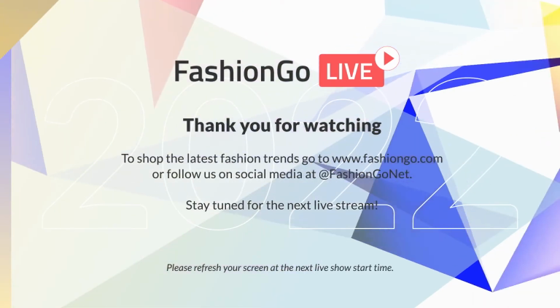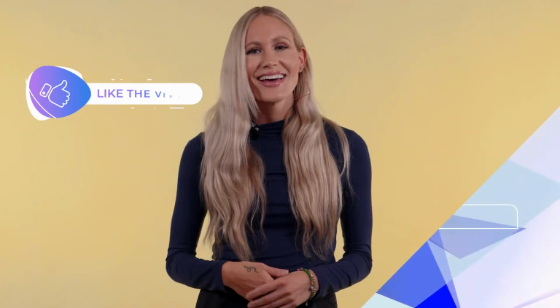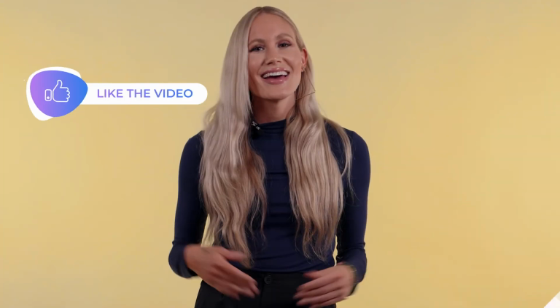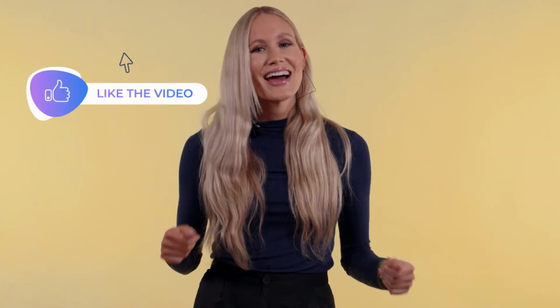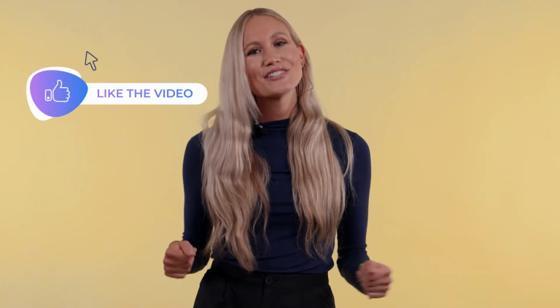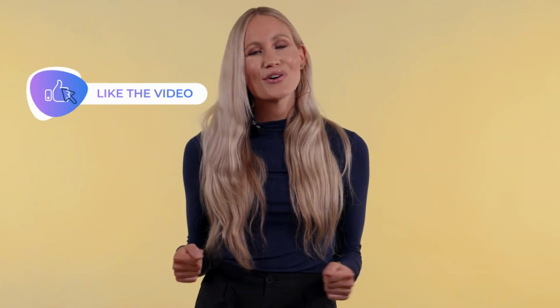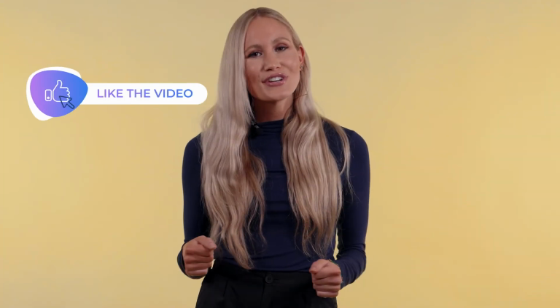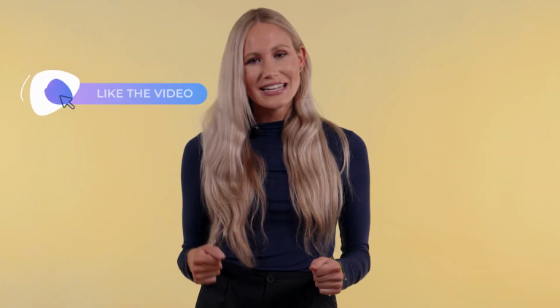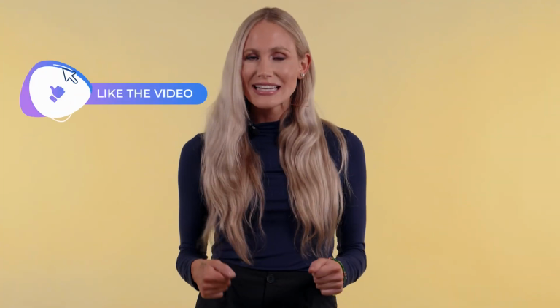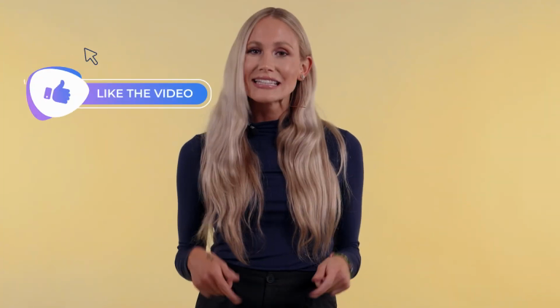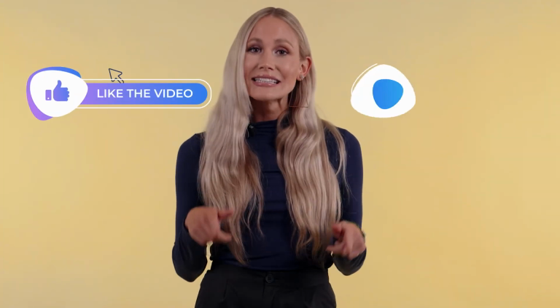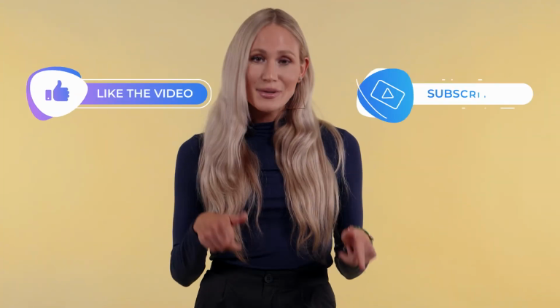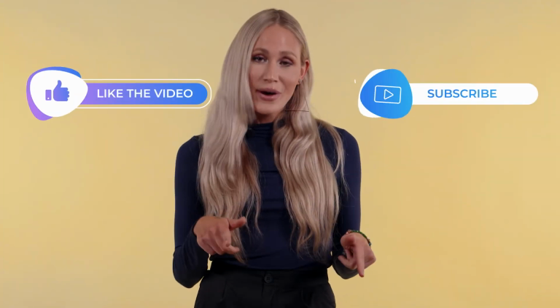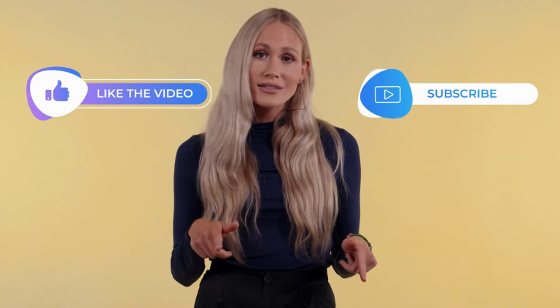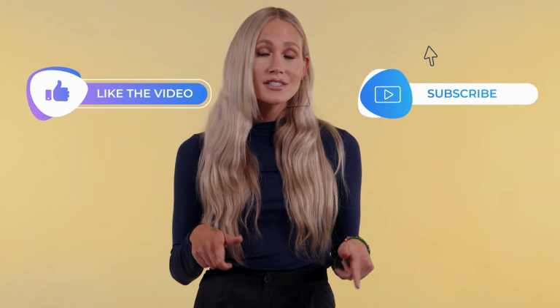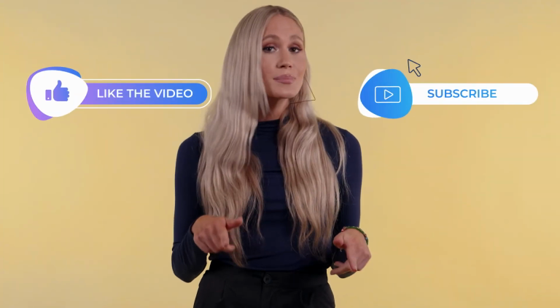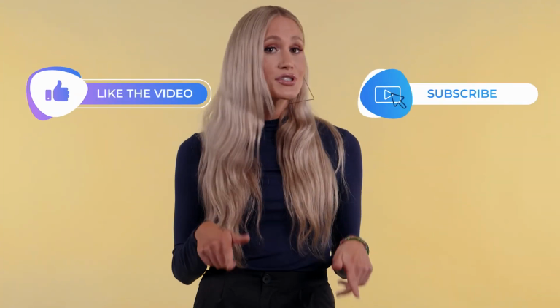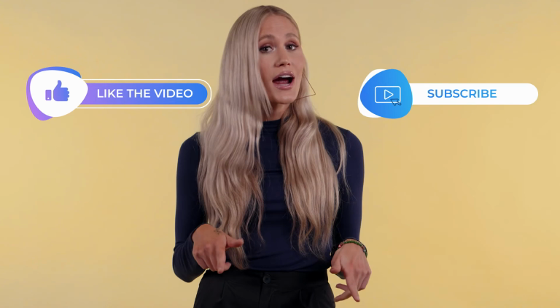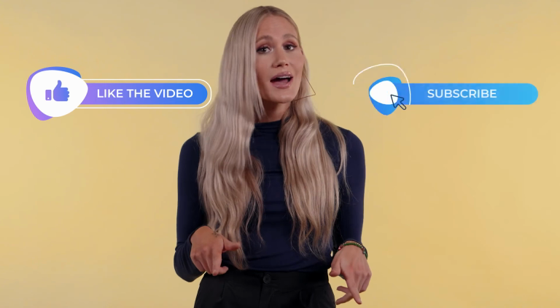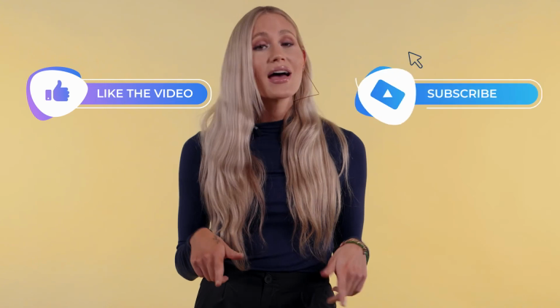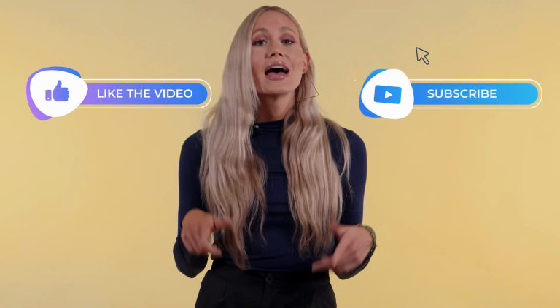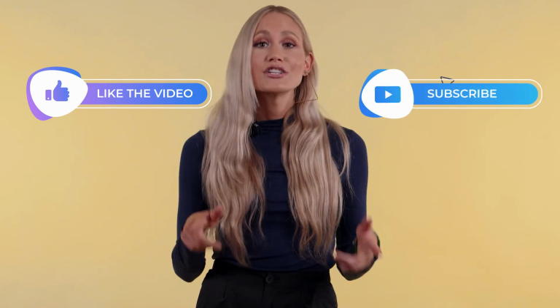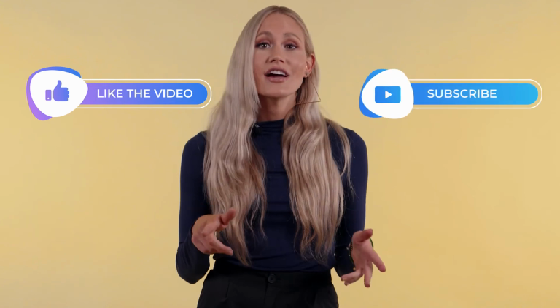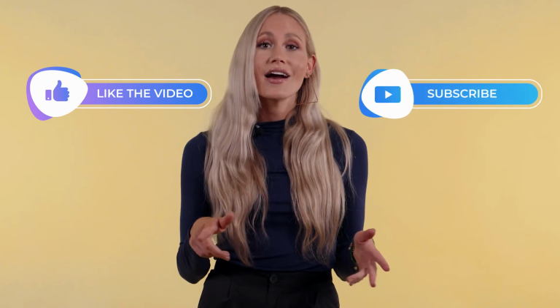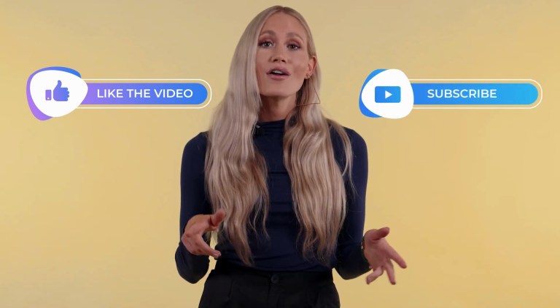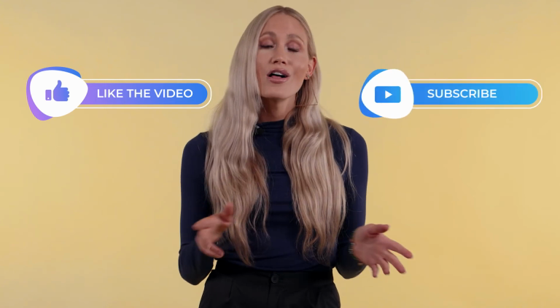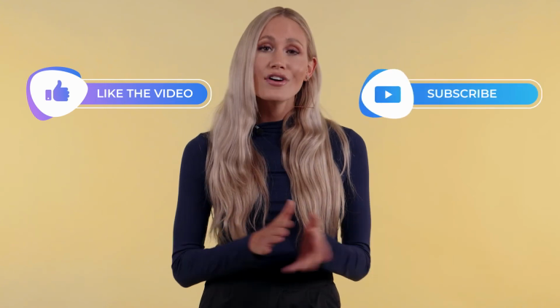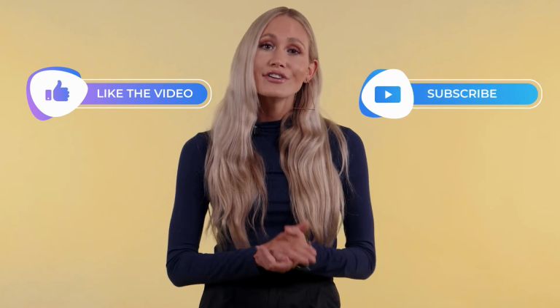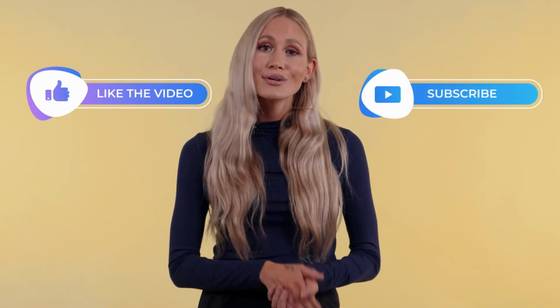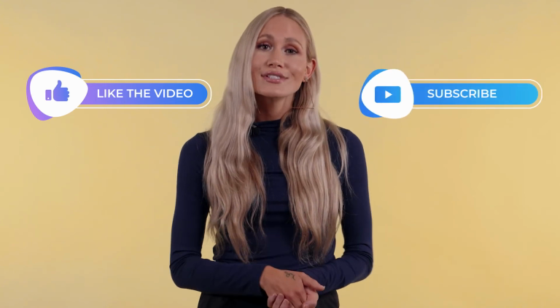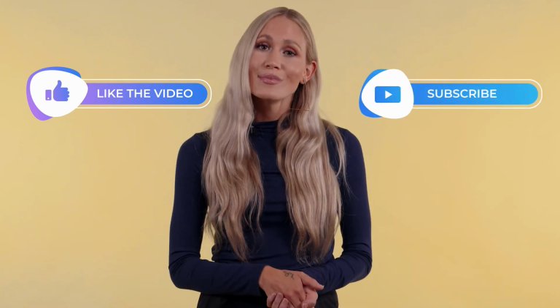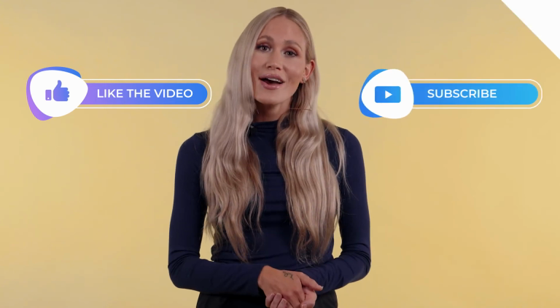Don't forget to hit the like button, subscribe, and check out all of our videos coming up.